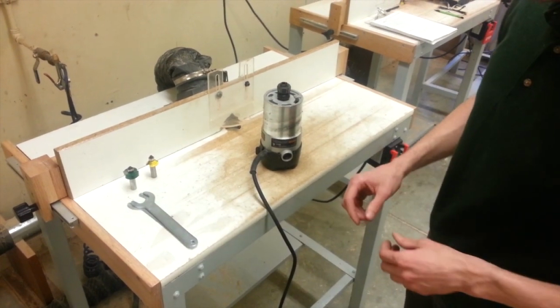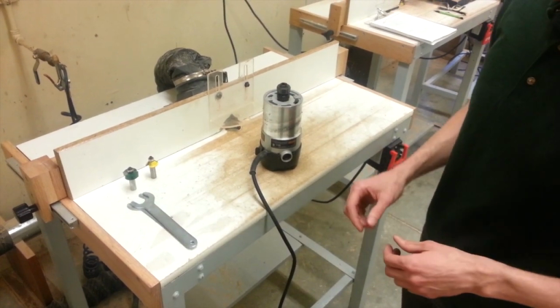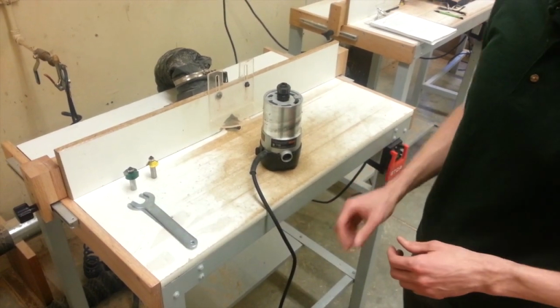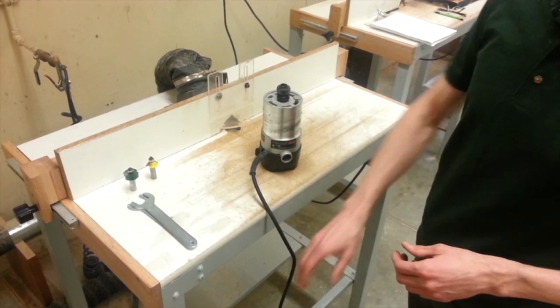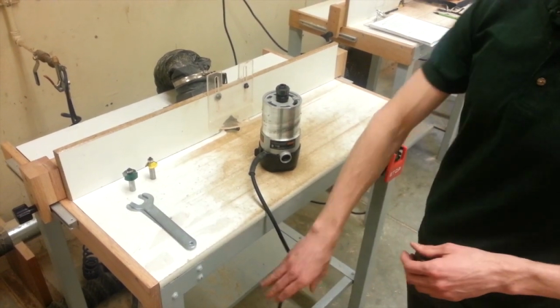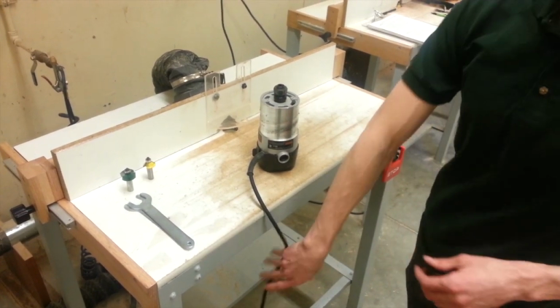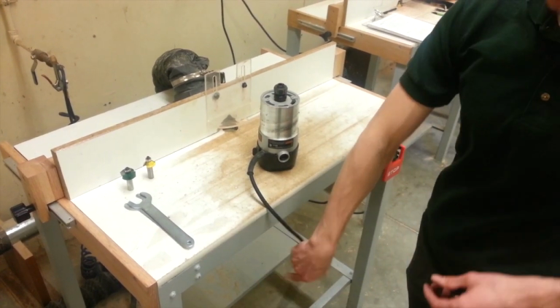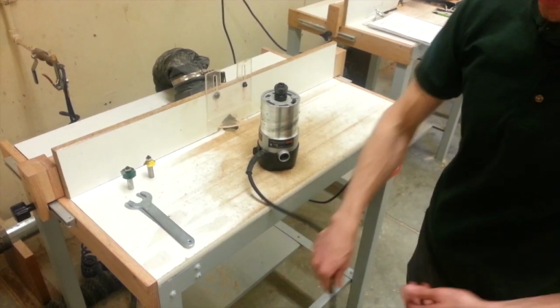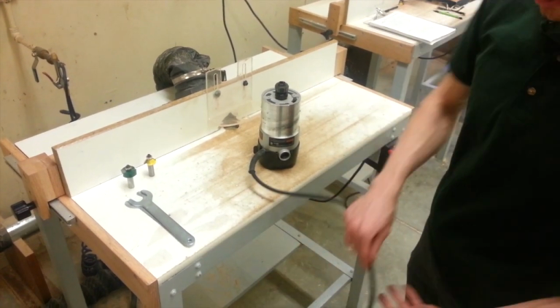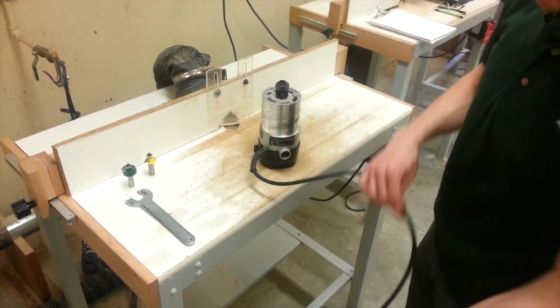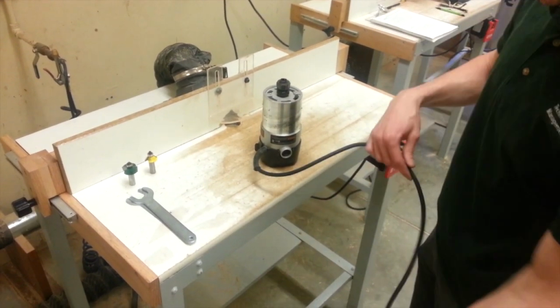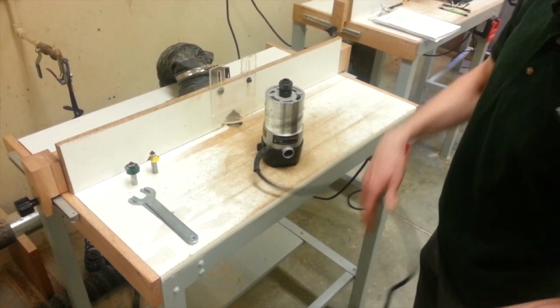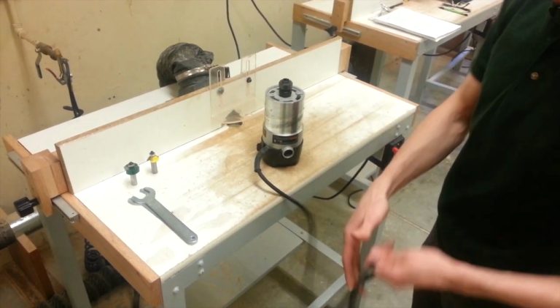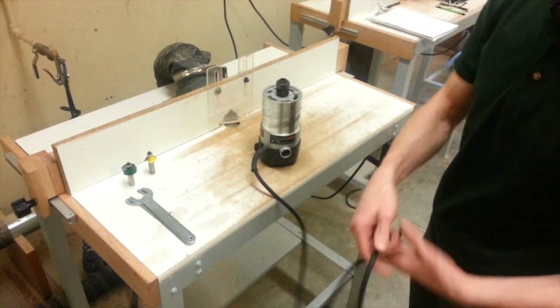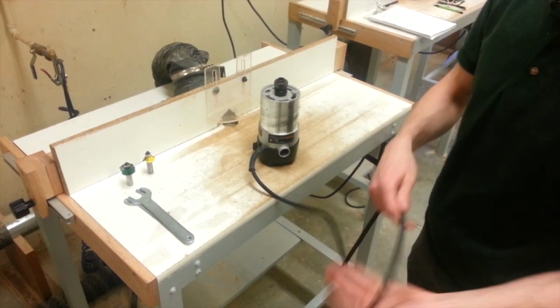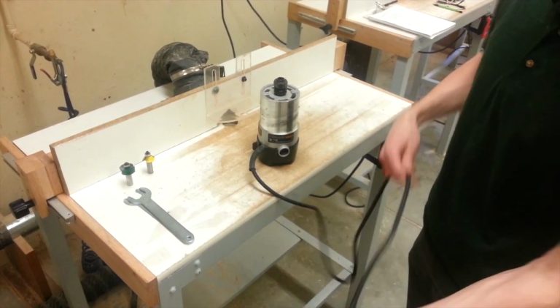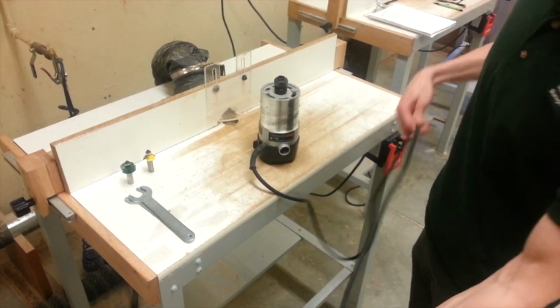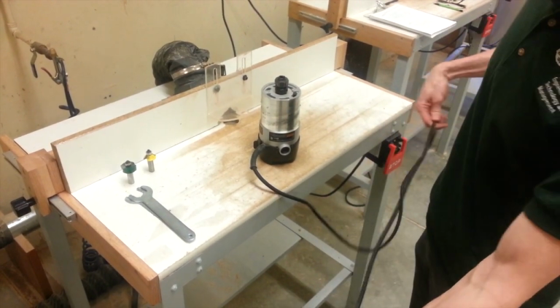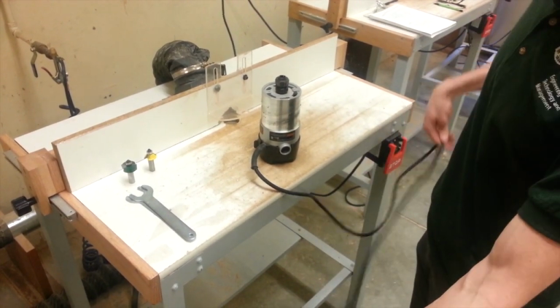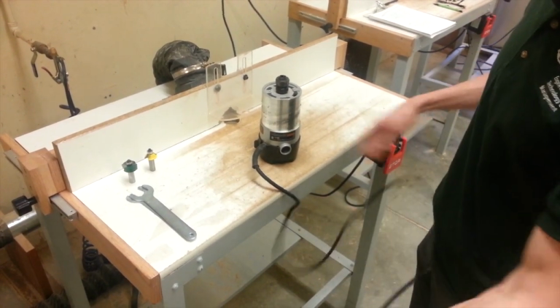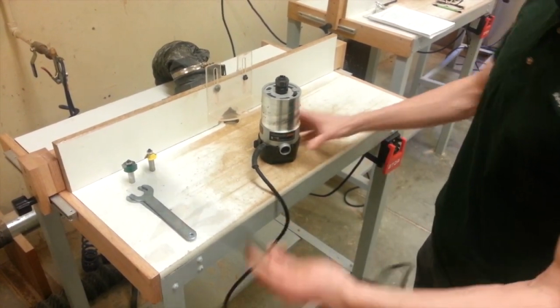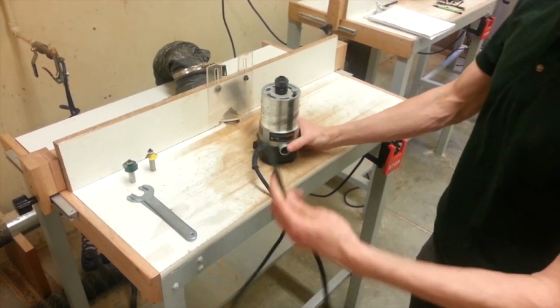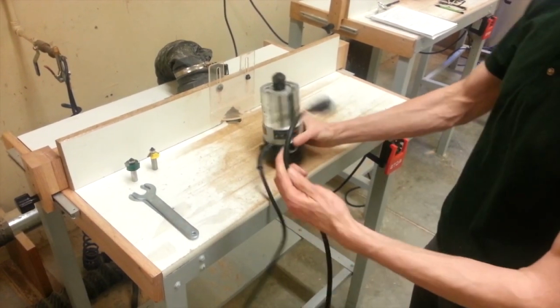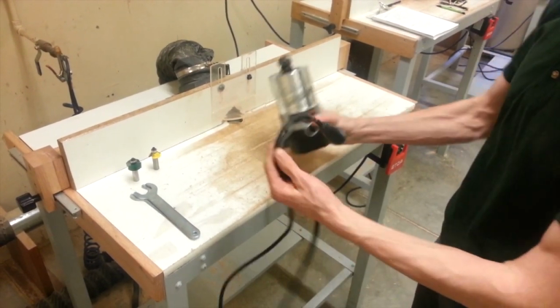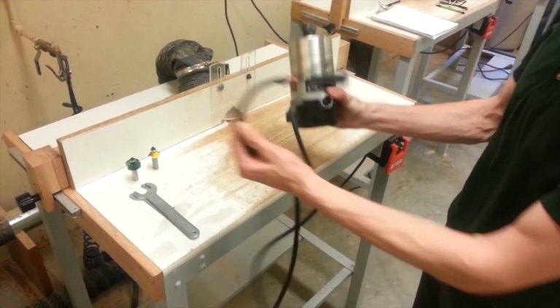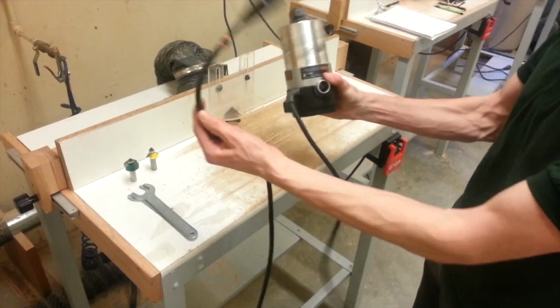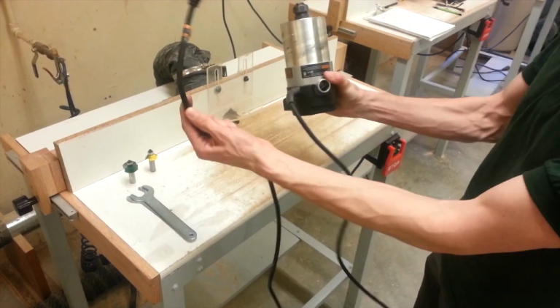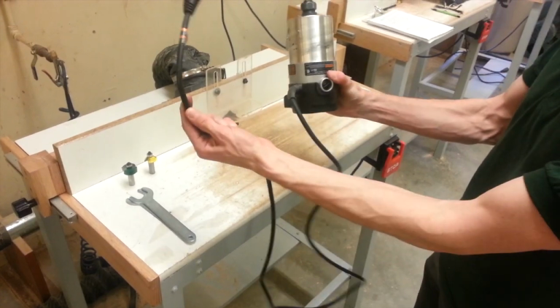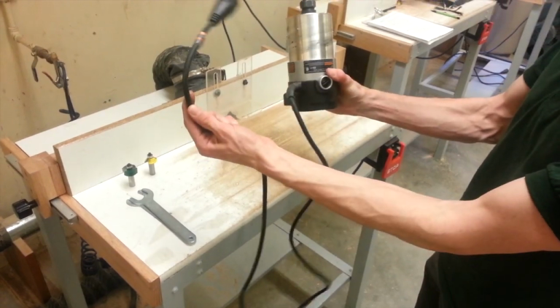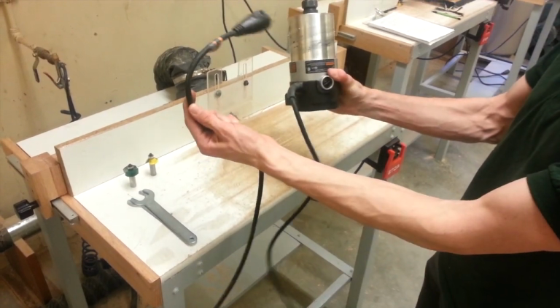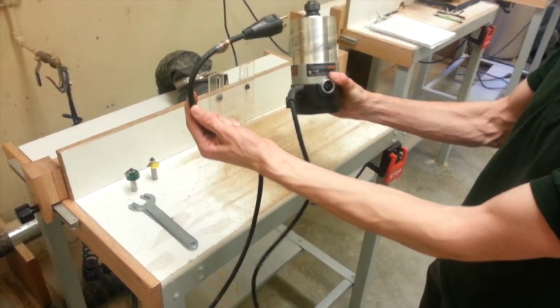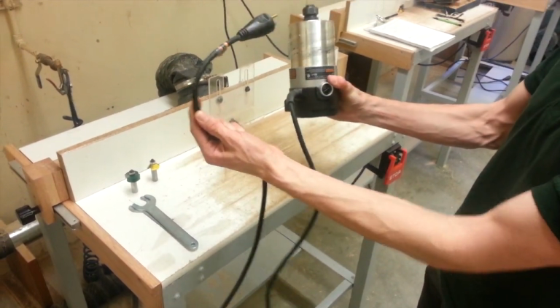Step one when installing a router bit is to ensure the machine you have is unplugged.